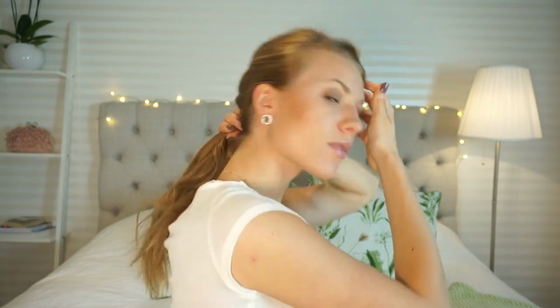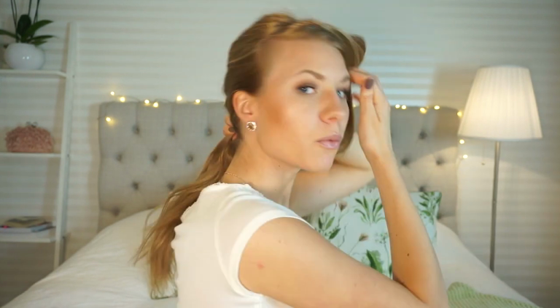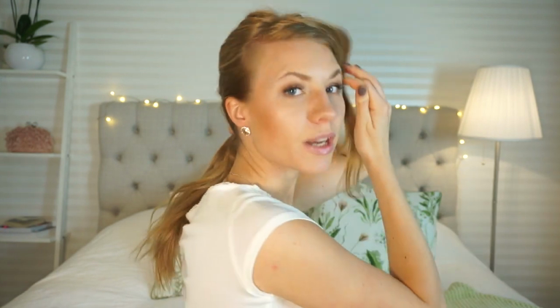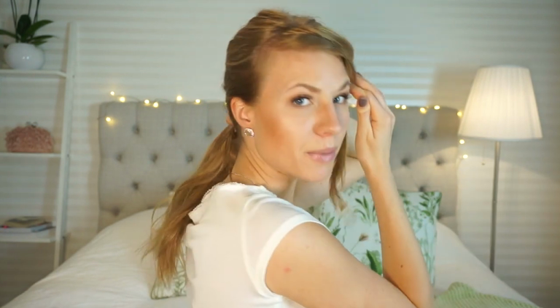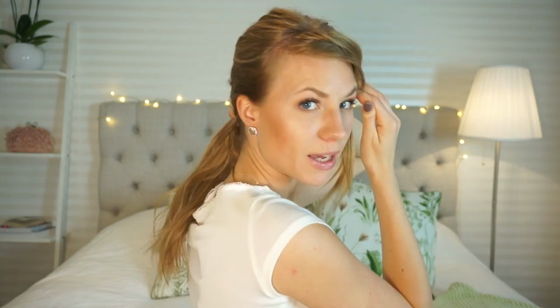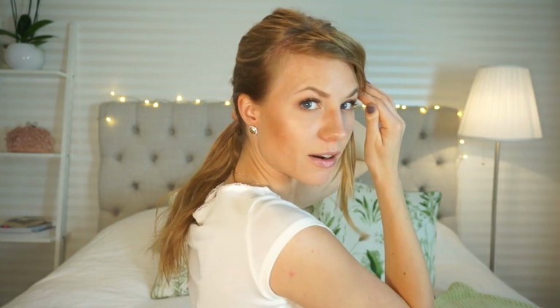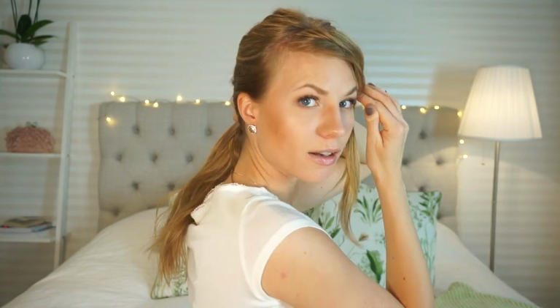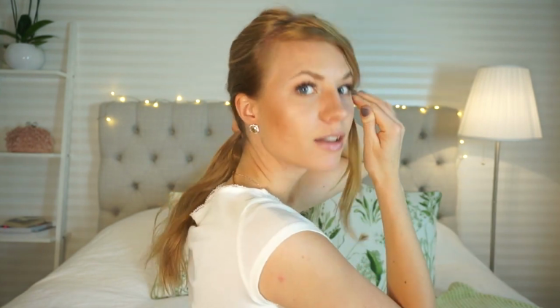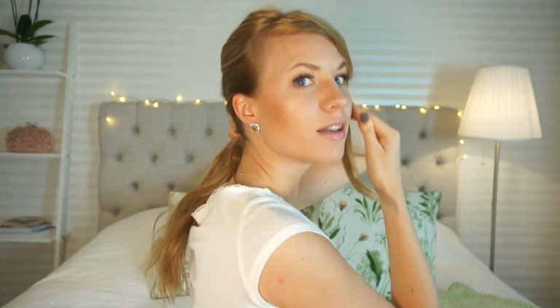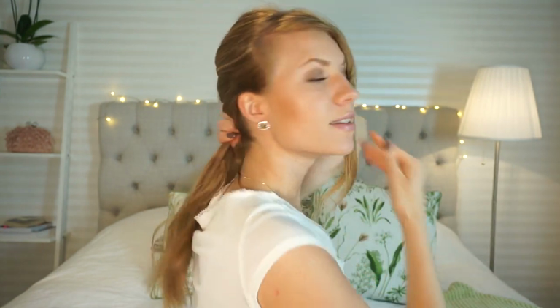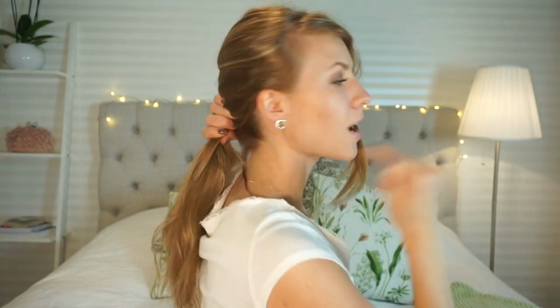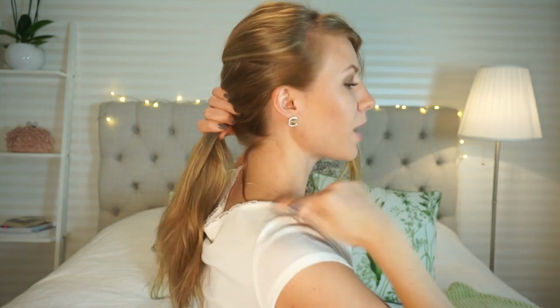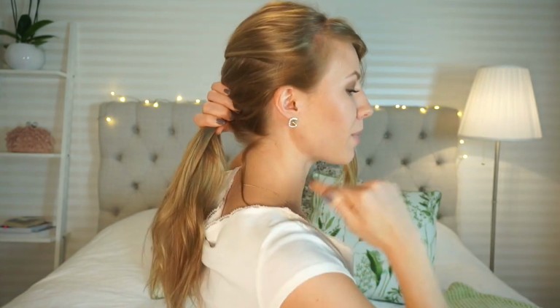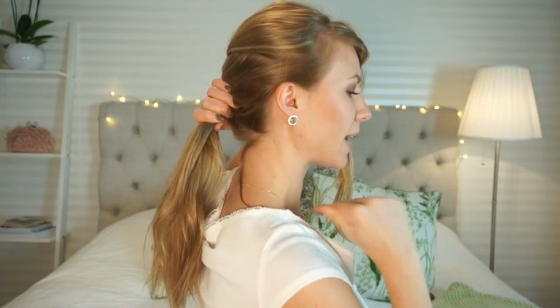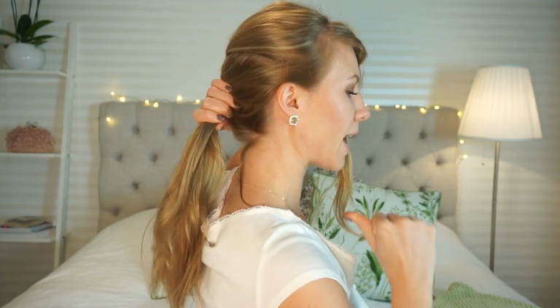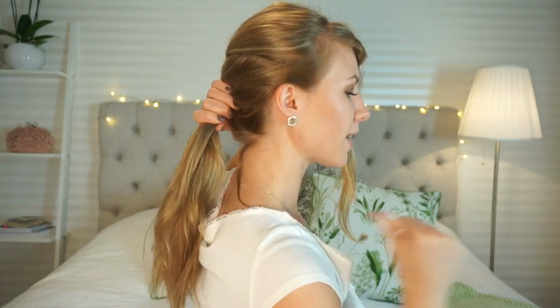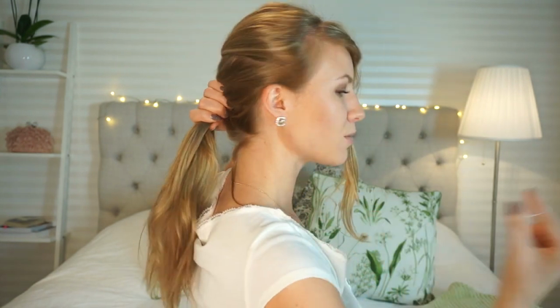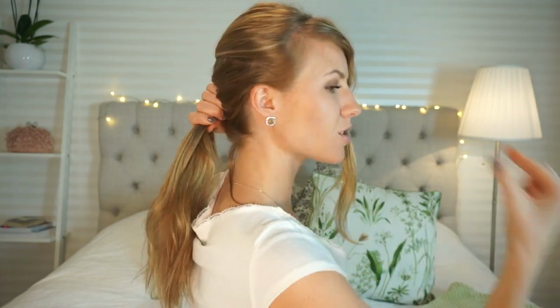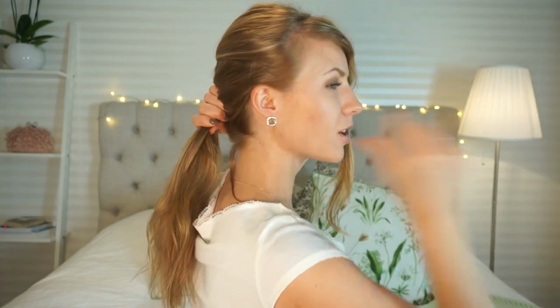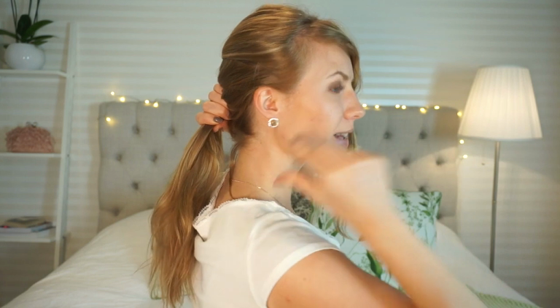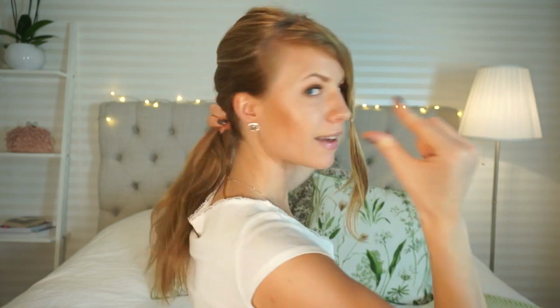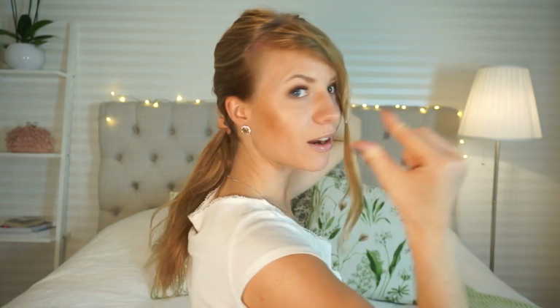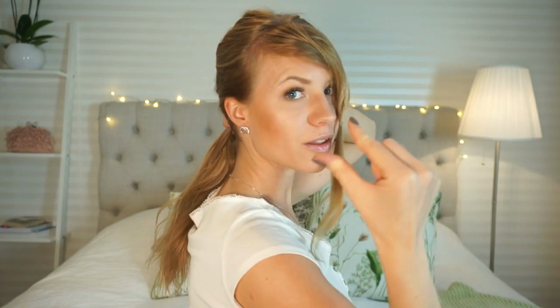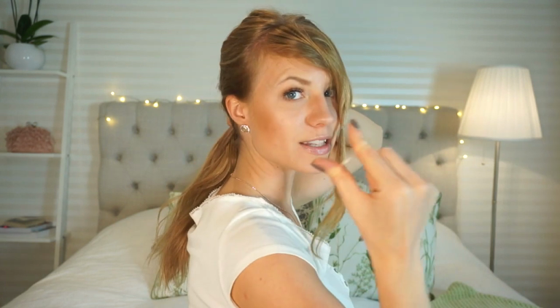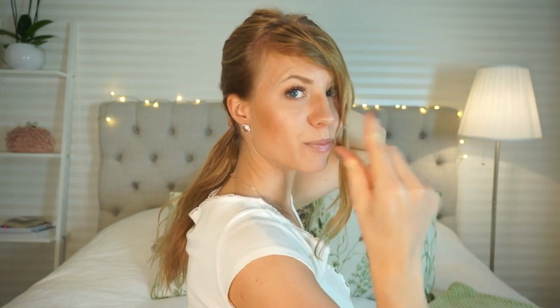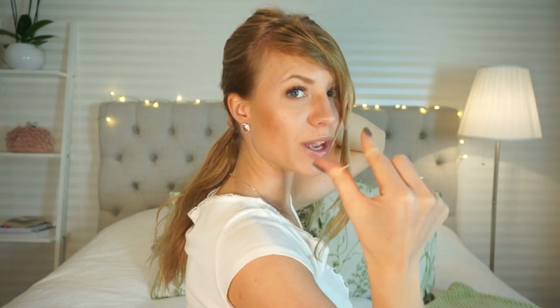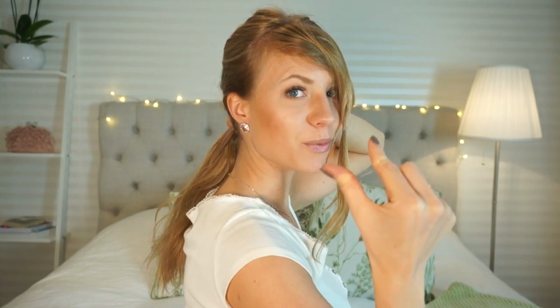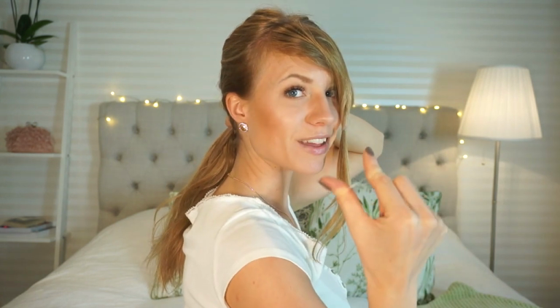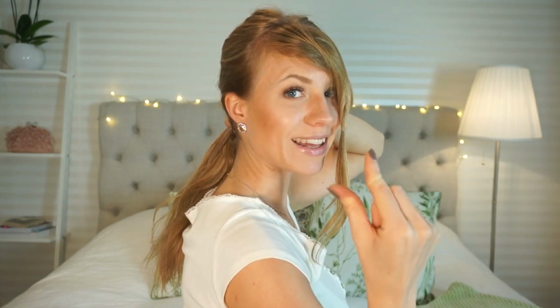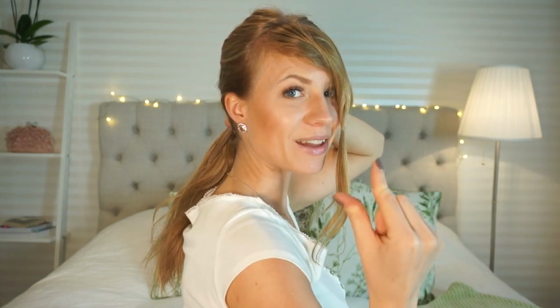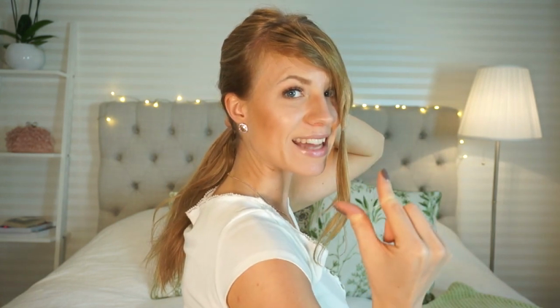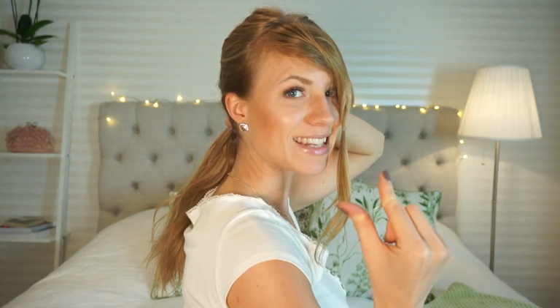When I'm here down at my neck, I'm just going to secure this braid with a clear elastic.